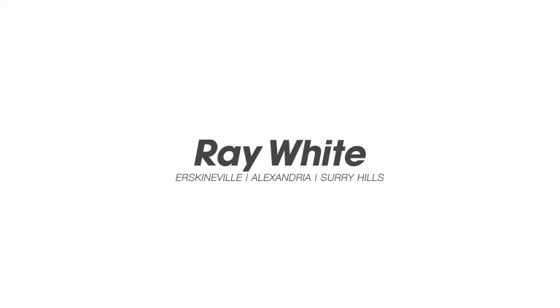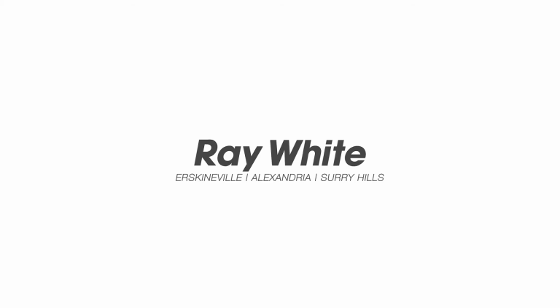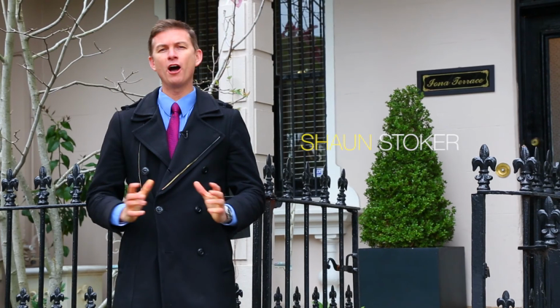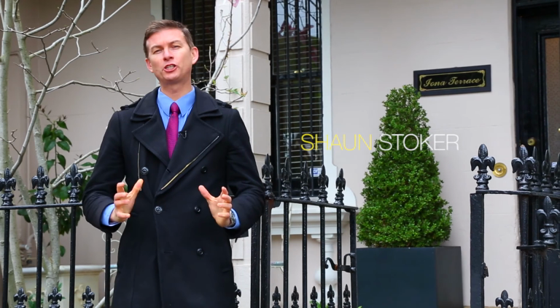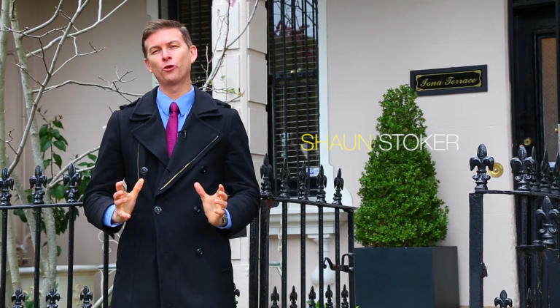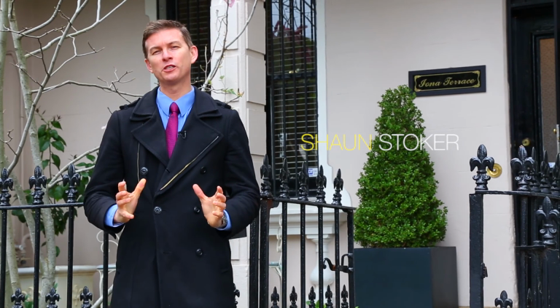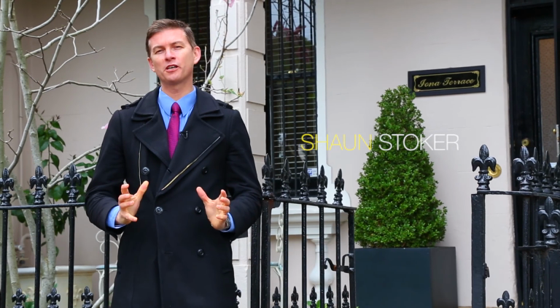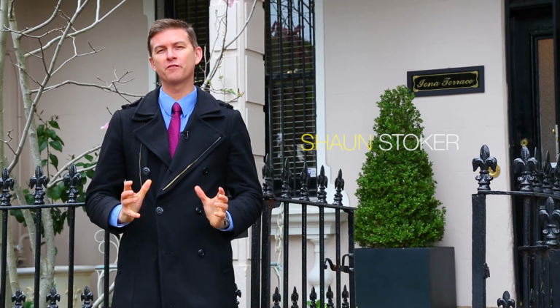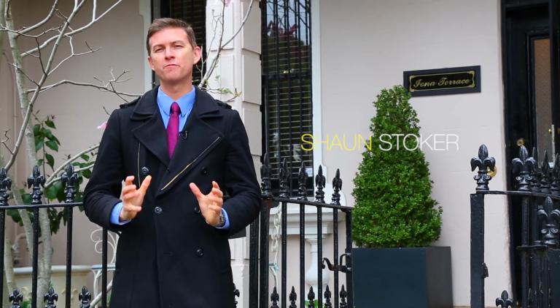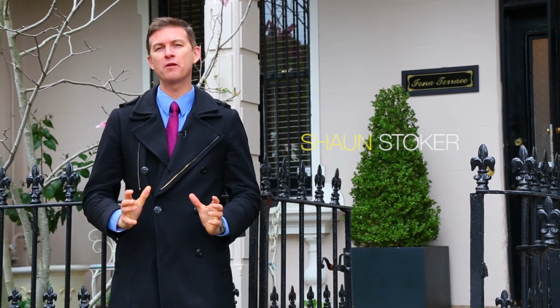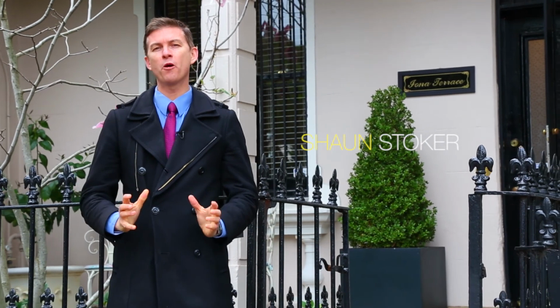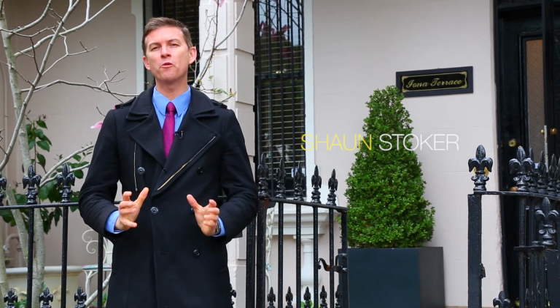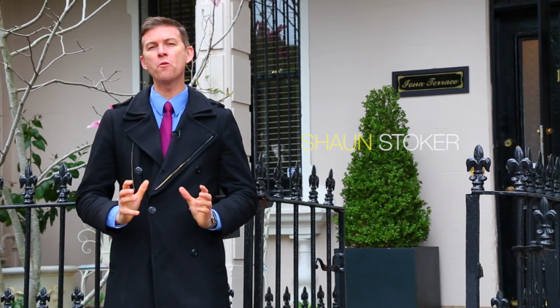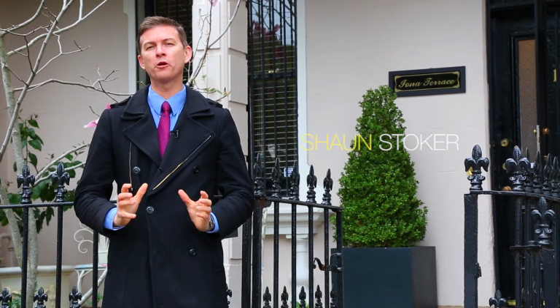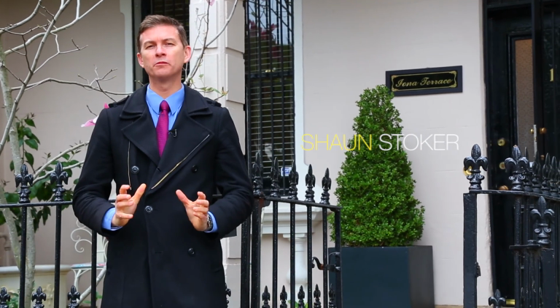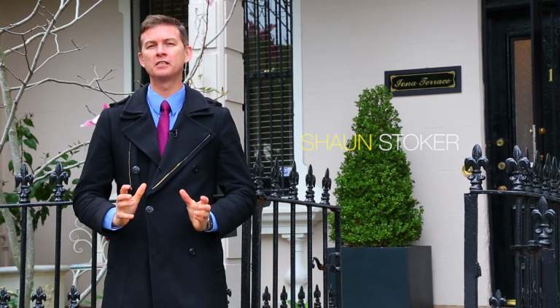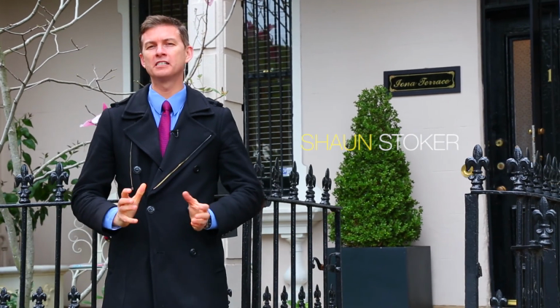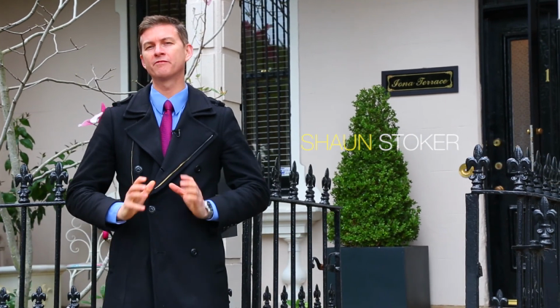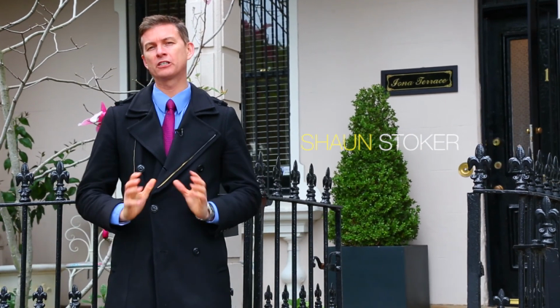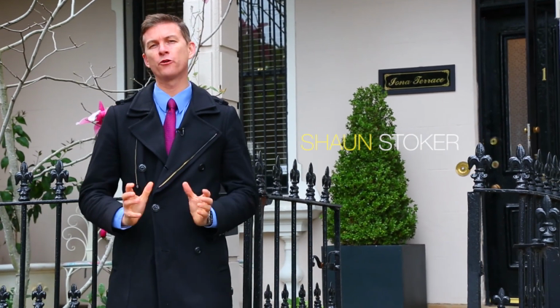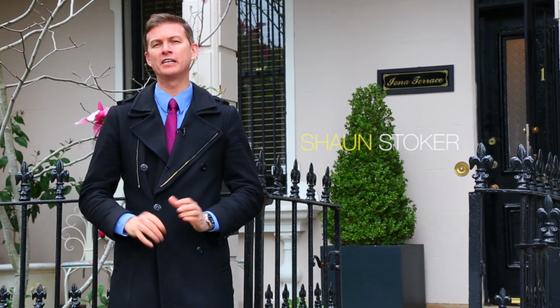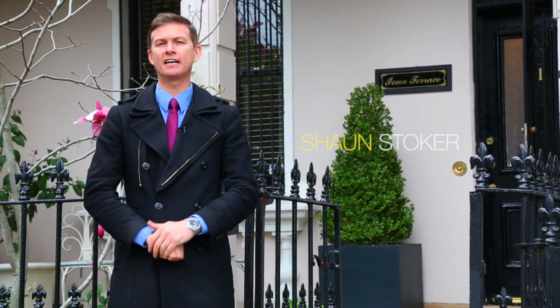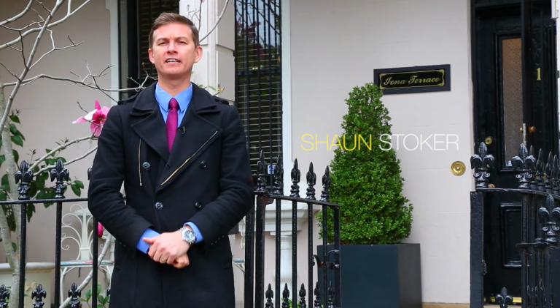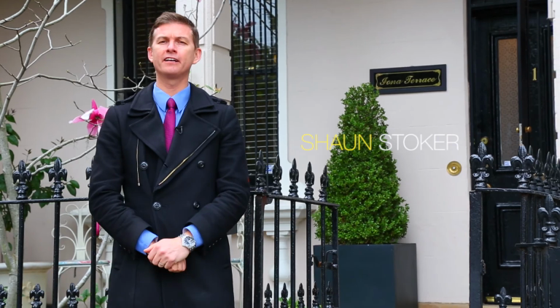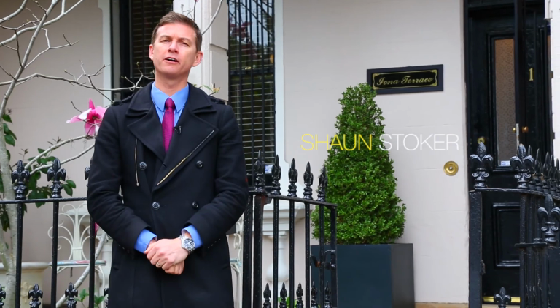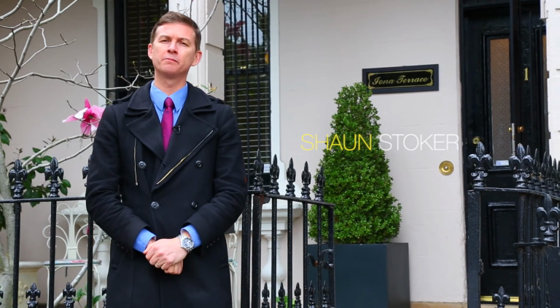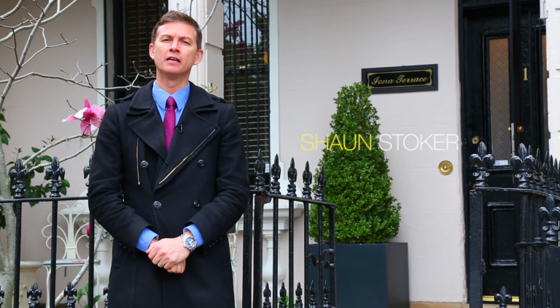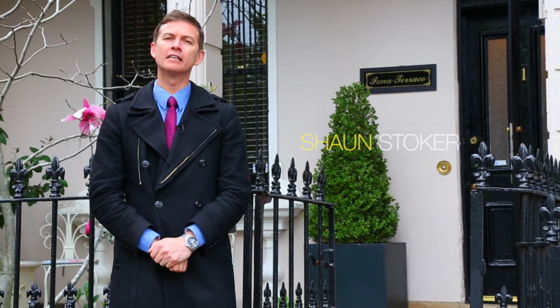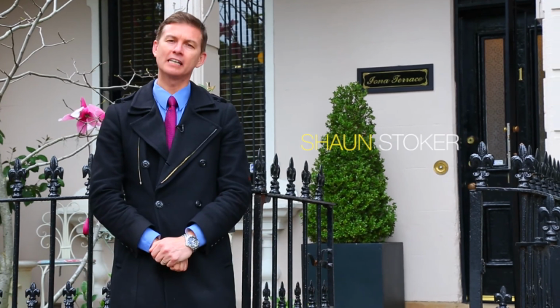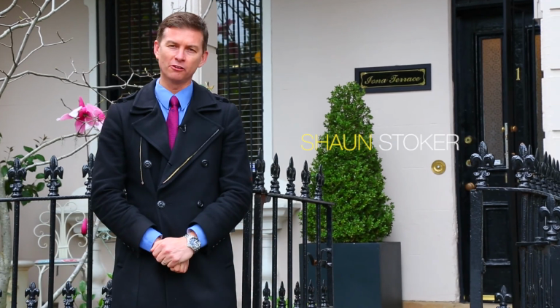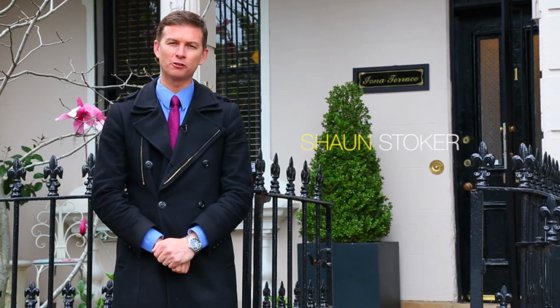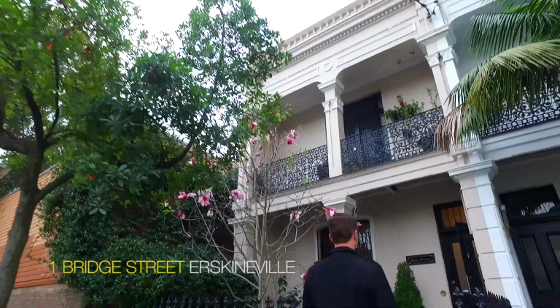Hi, it's Sean Stoker from Ray White. Welcome to this Victorian Italianate home. Let's take a look throughout.